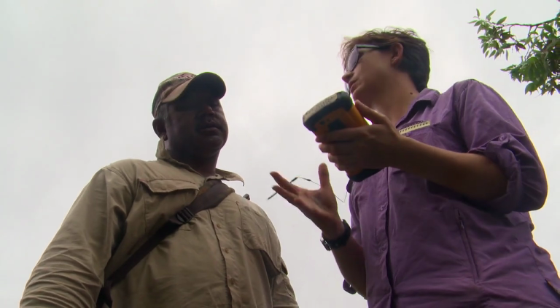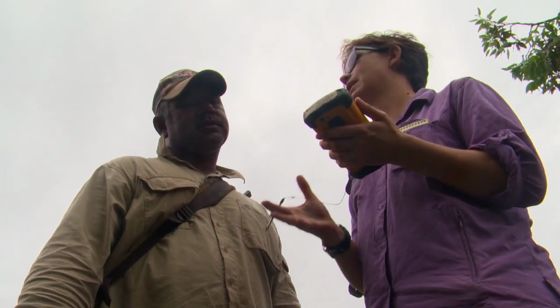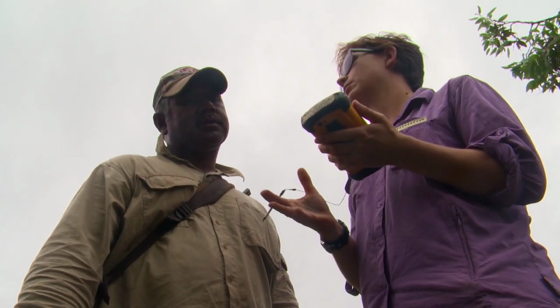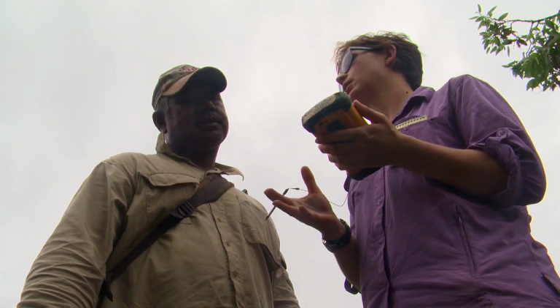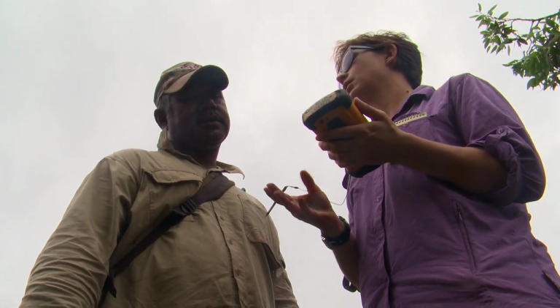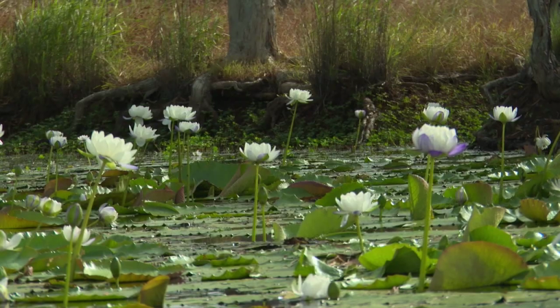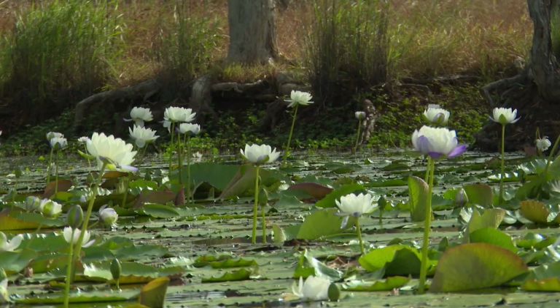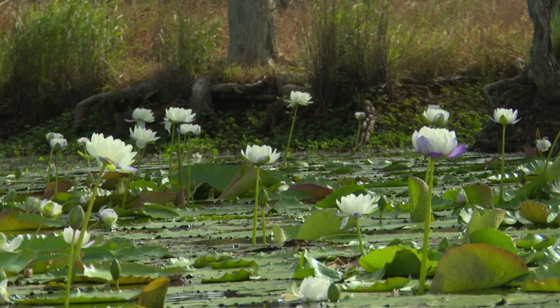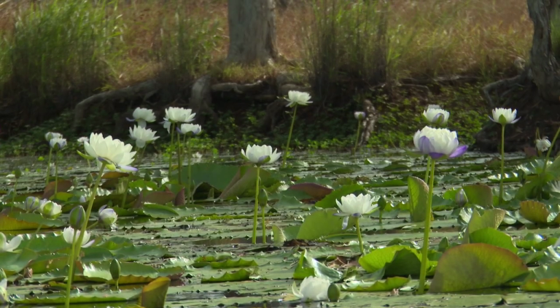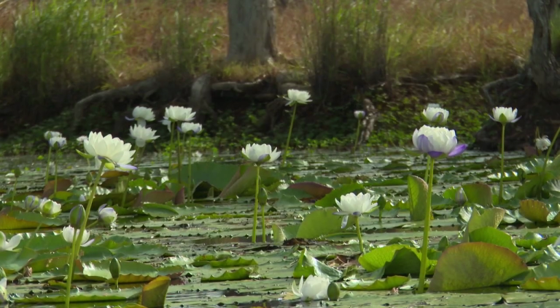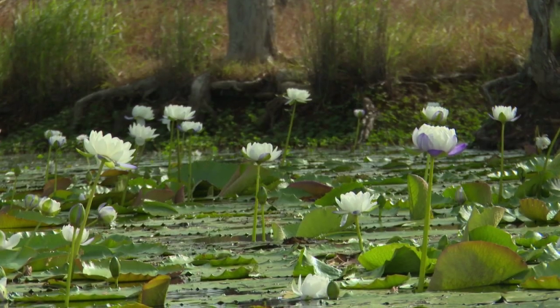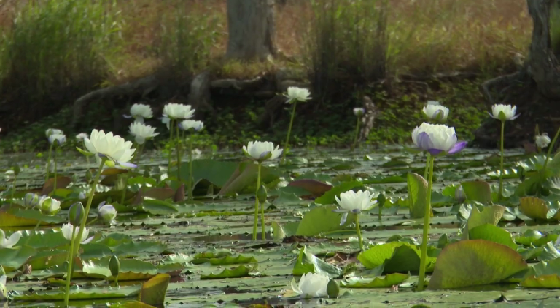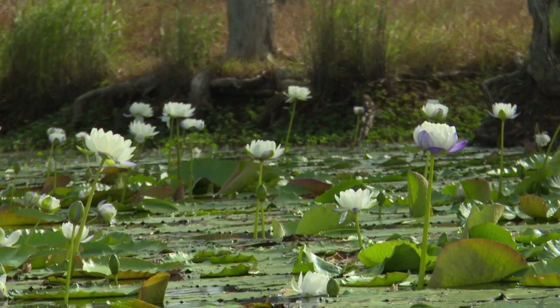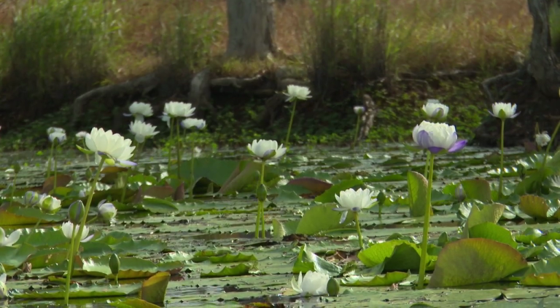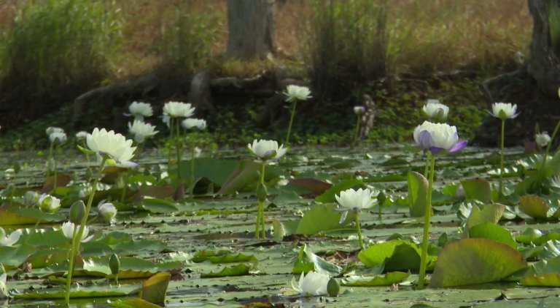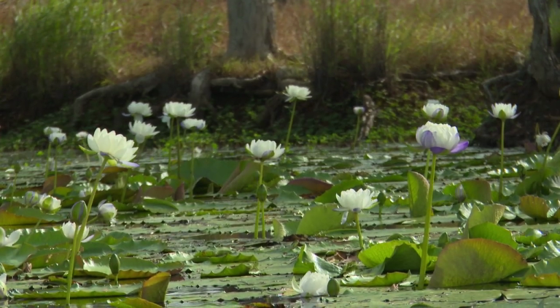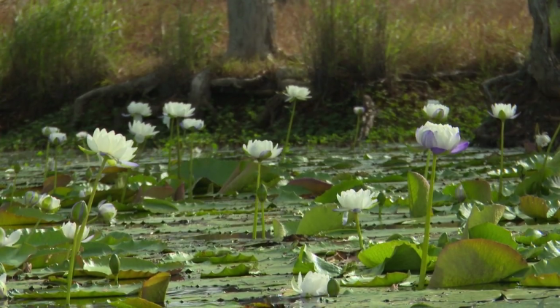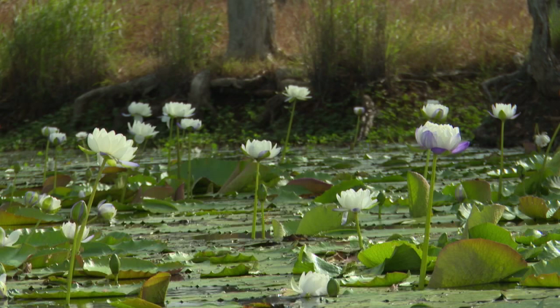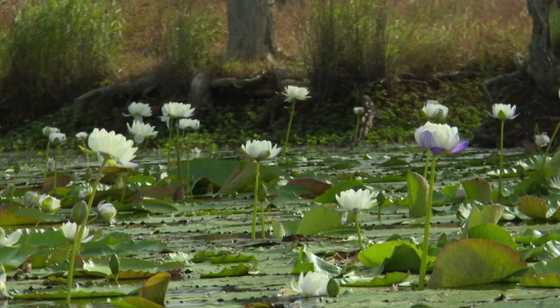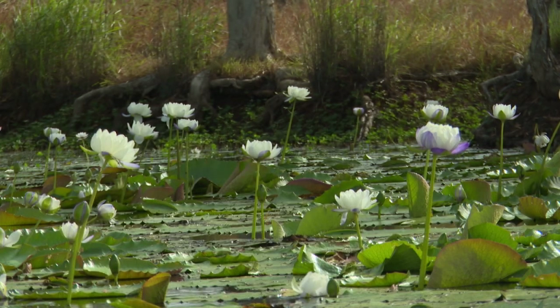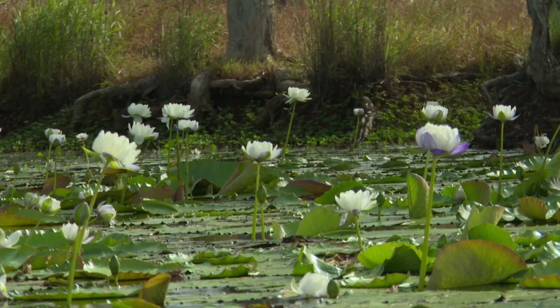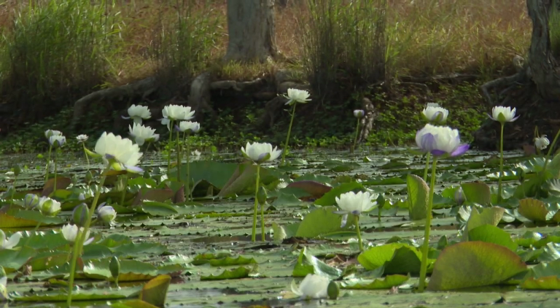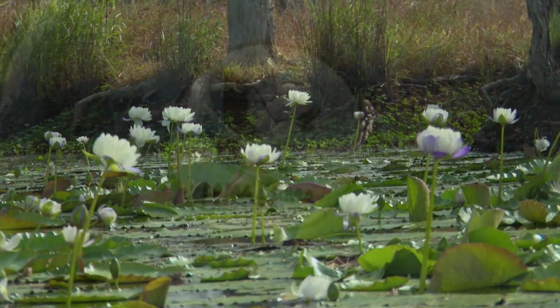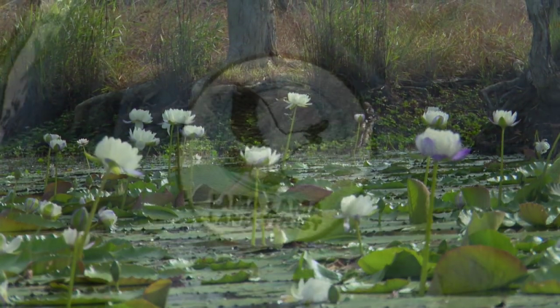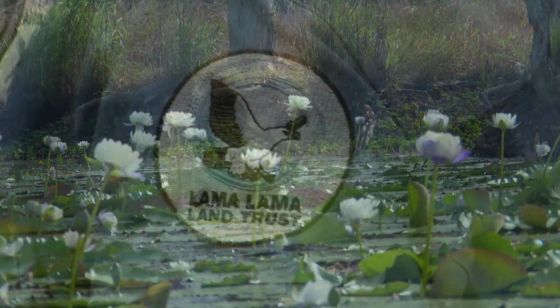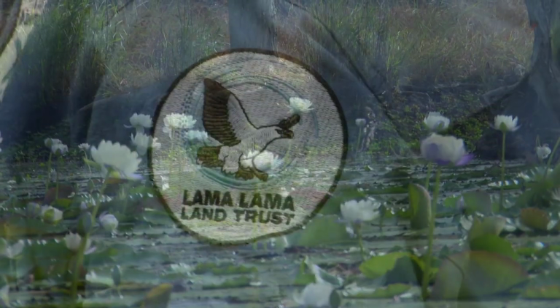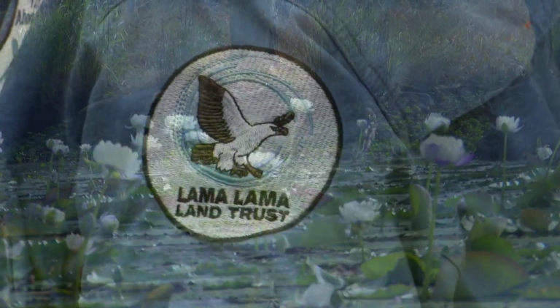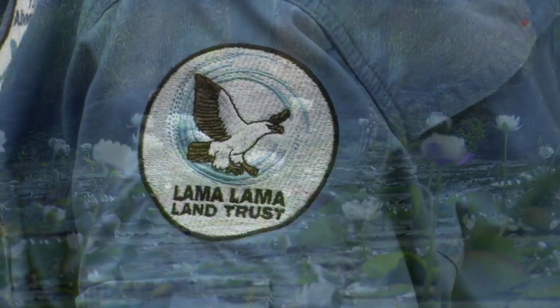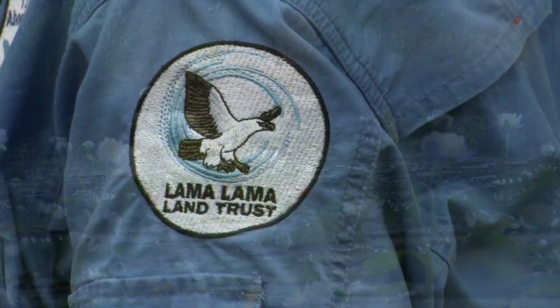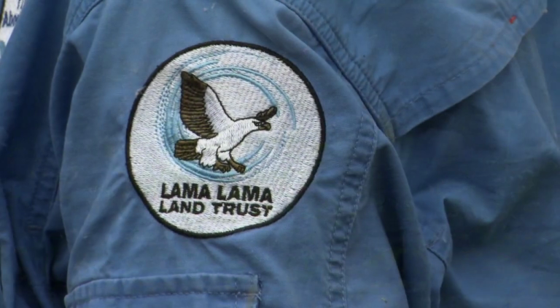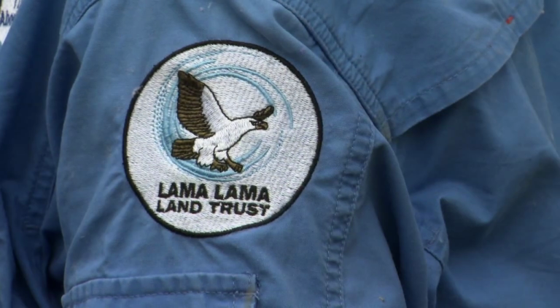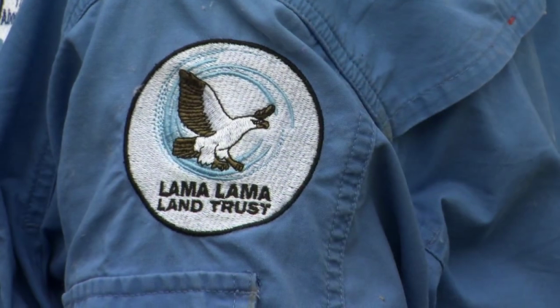This video provides a glimpse into one of the case study projects being implemented on Lama Lama country in Cape York, Queensland.